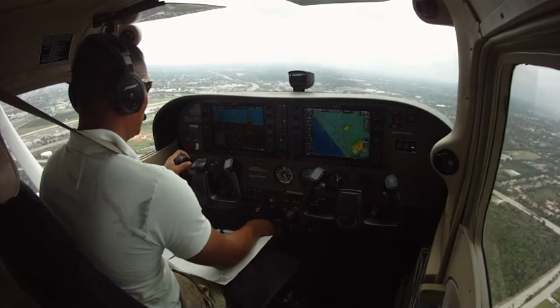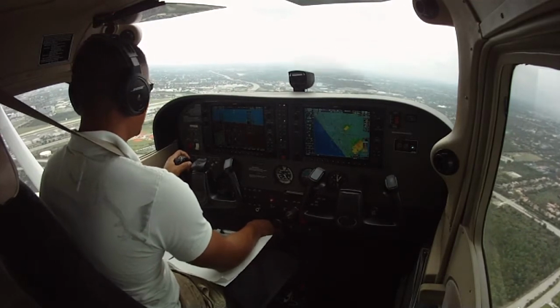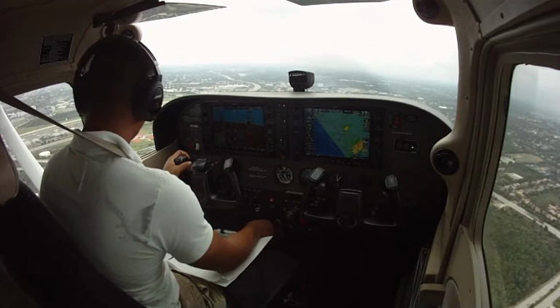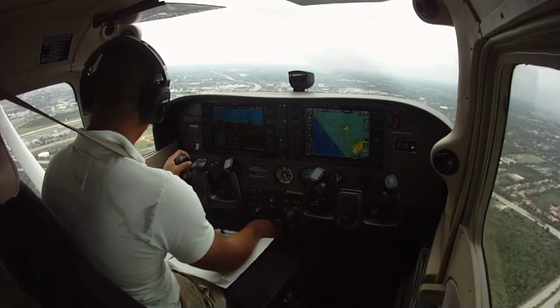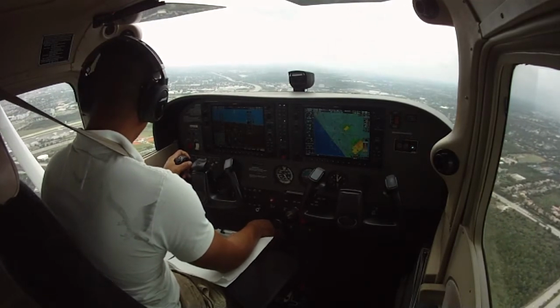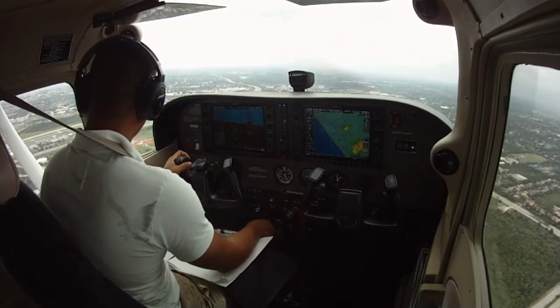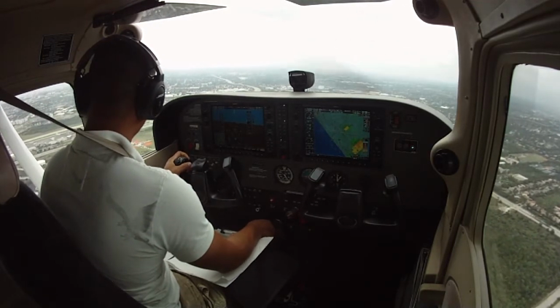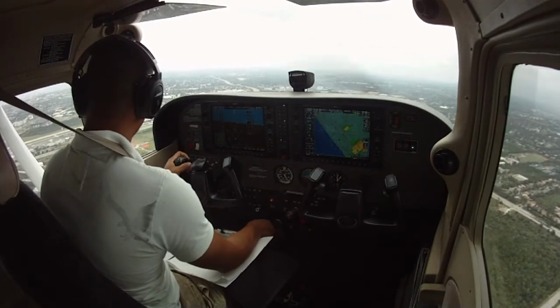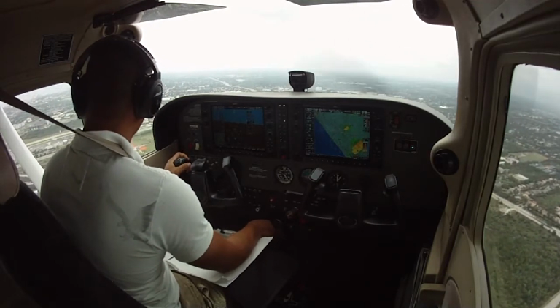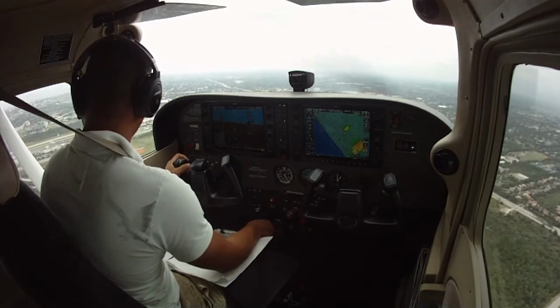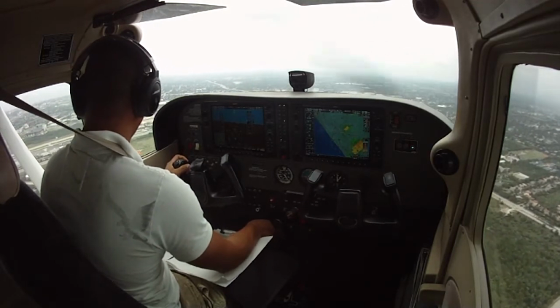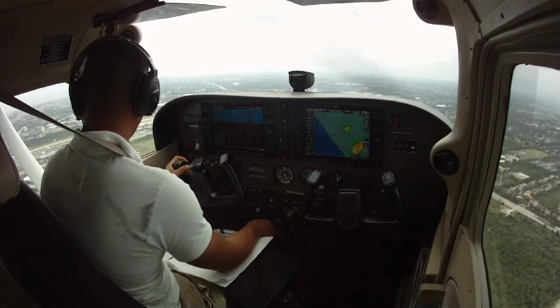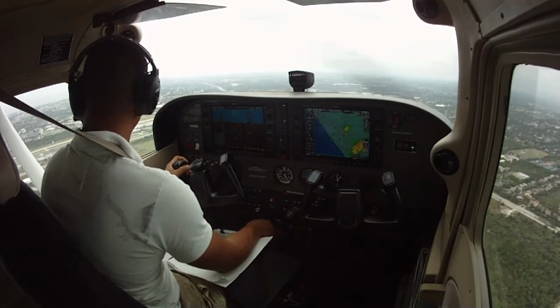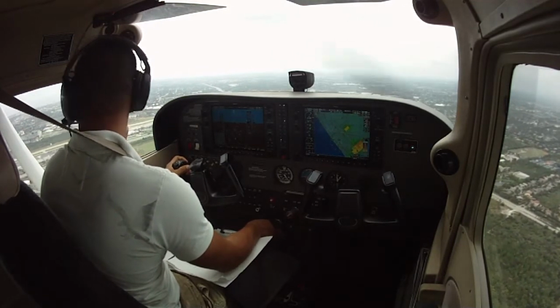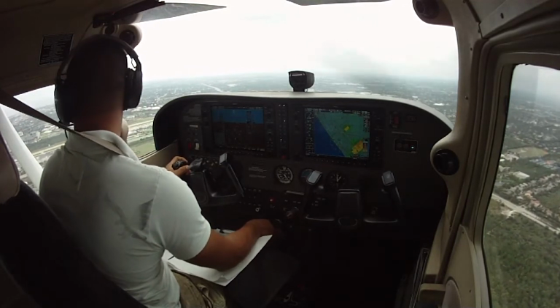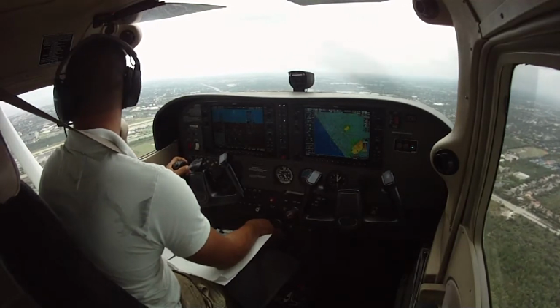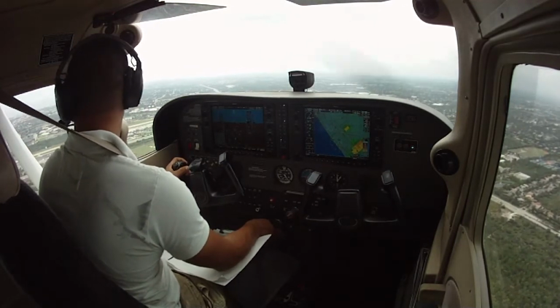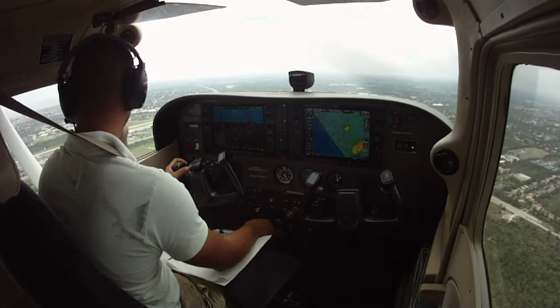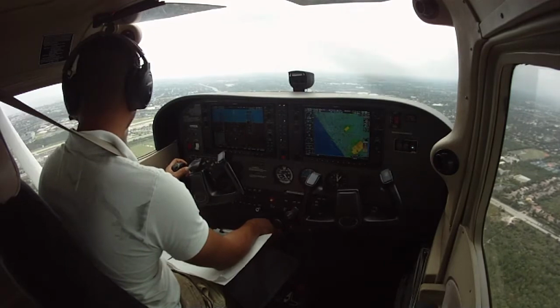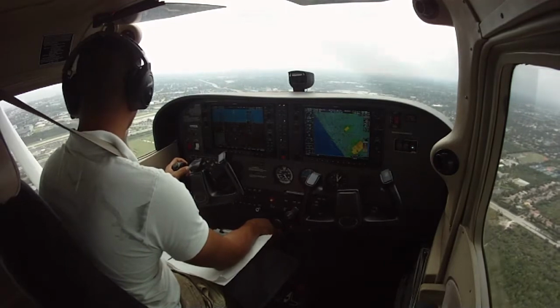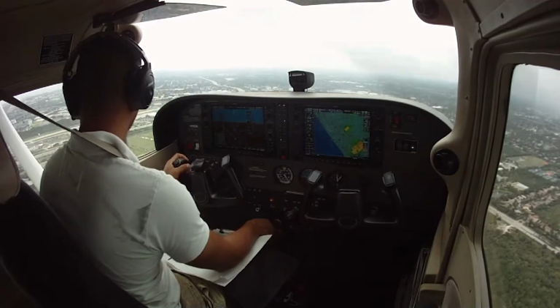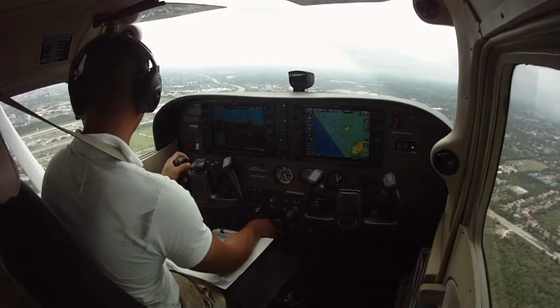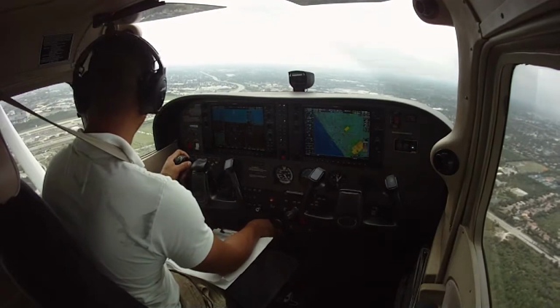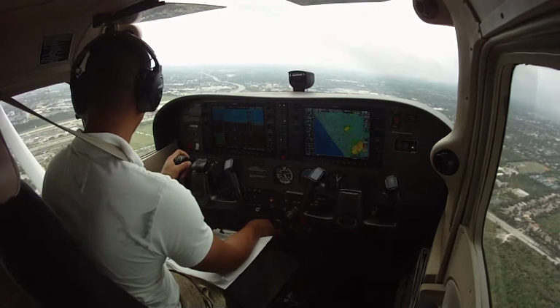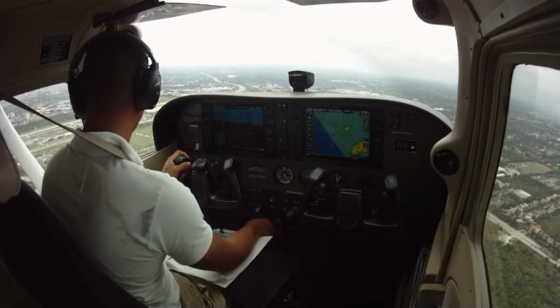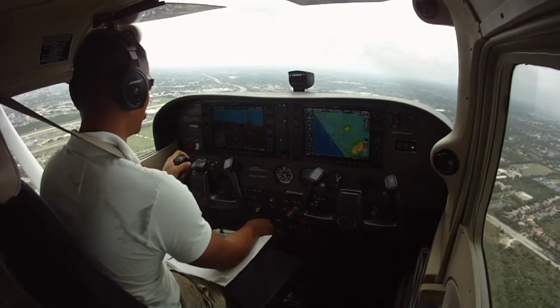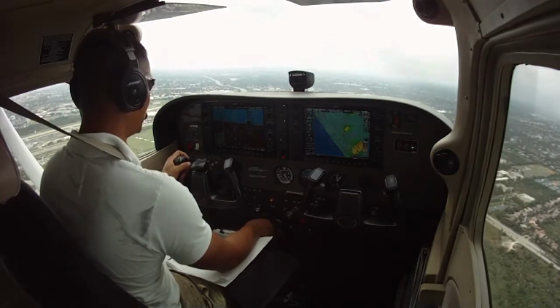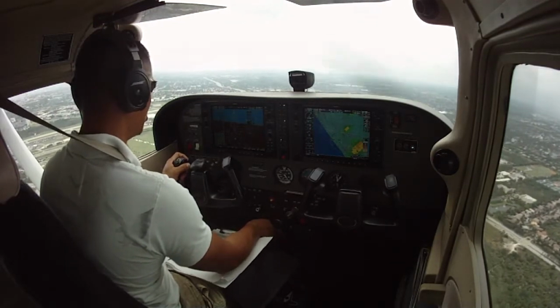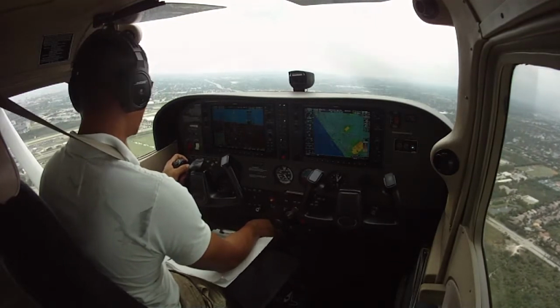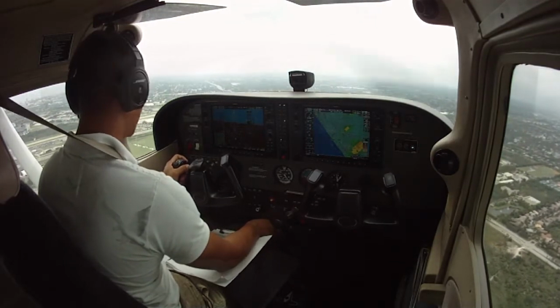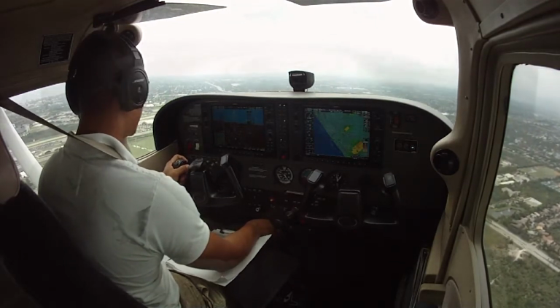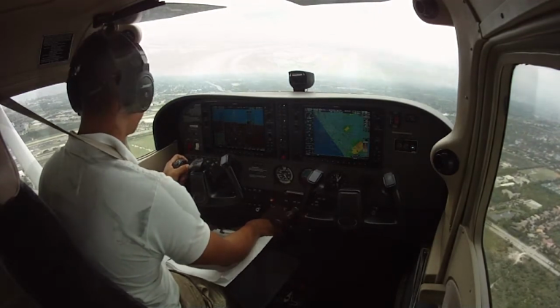Roger, clear for touch and go runway 5. After touch and go, left traffic. 2-1-2, Whiskey.